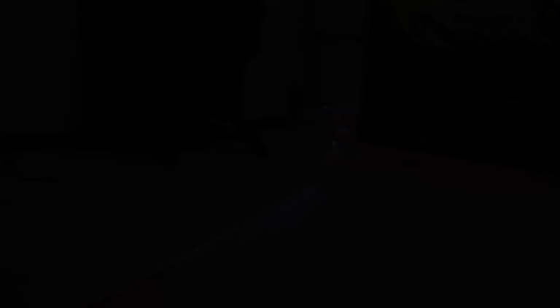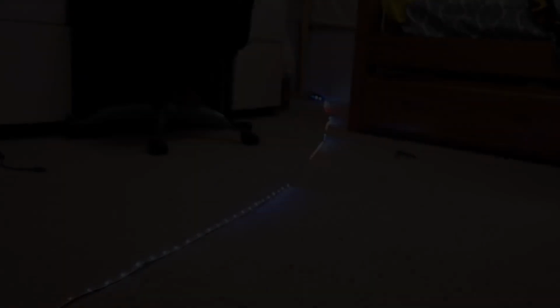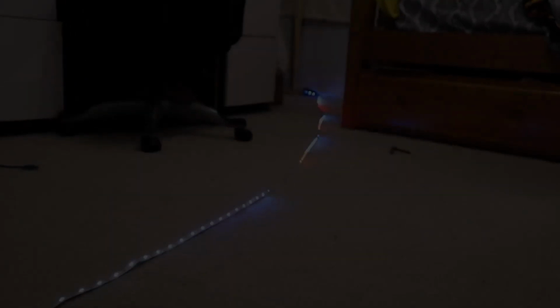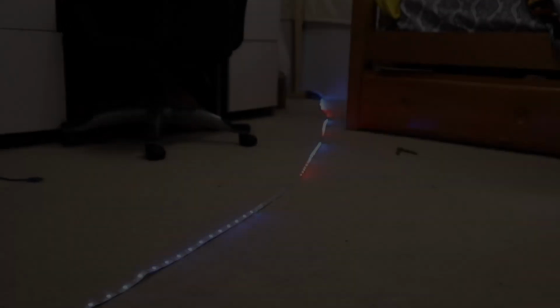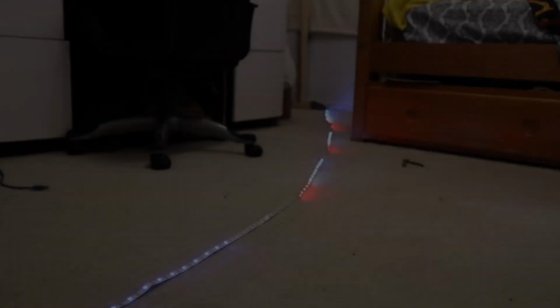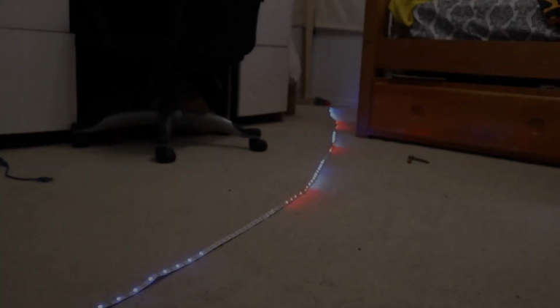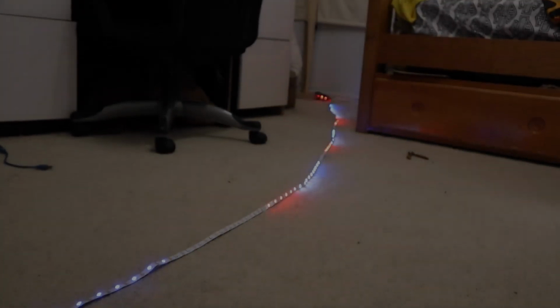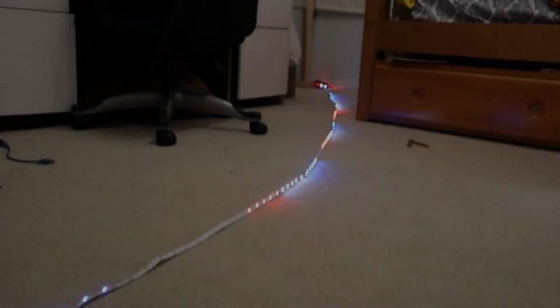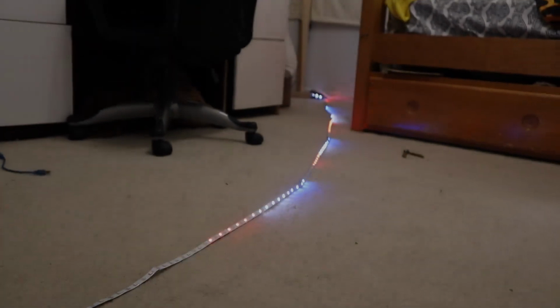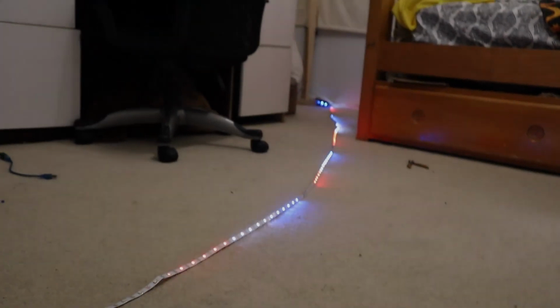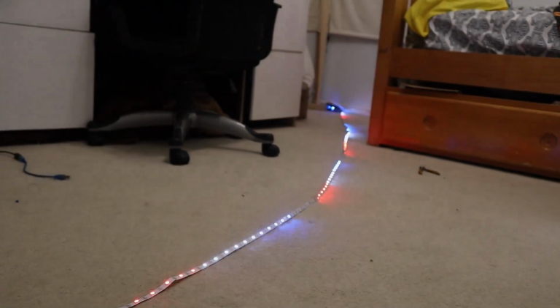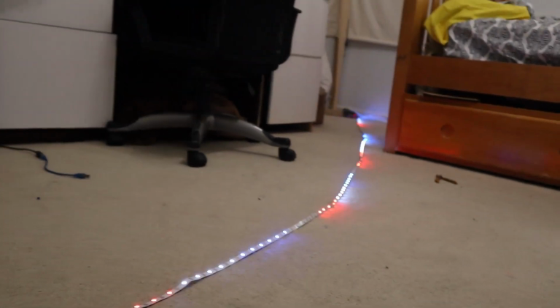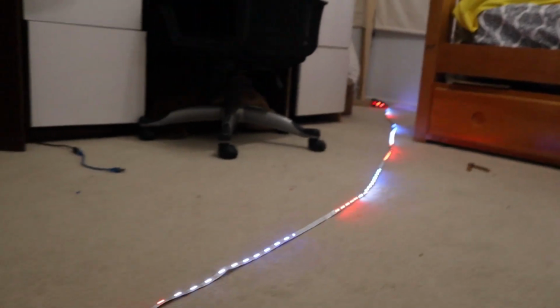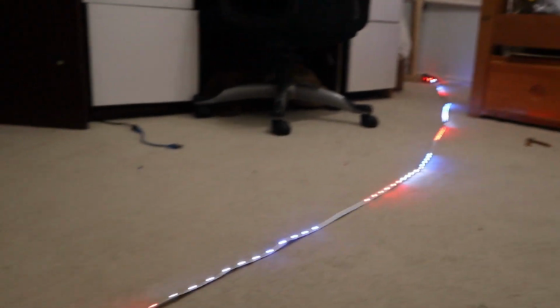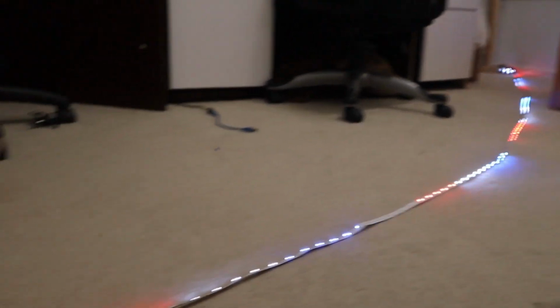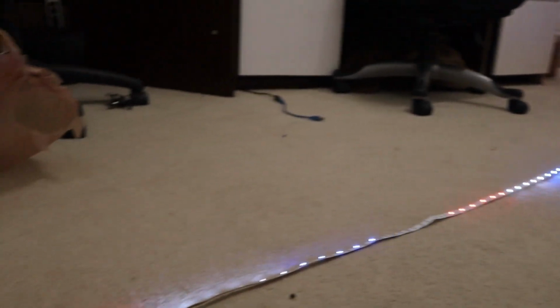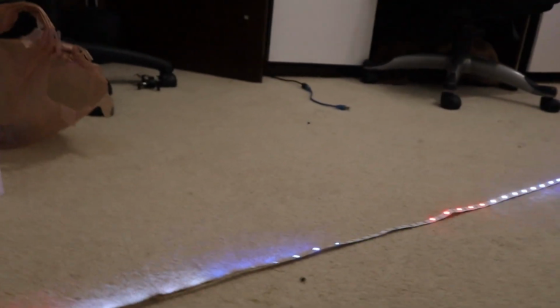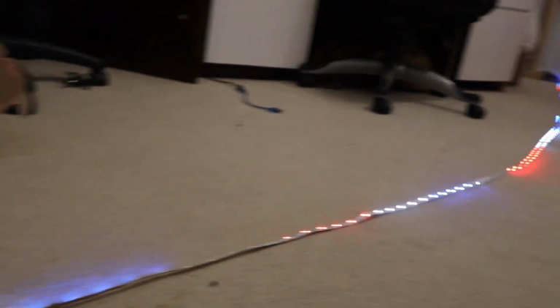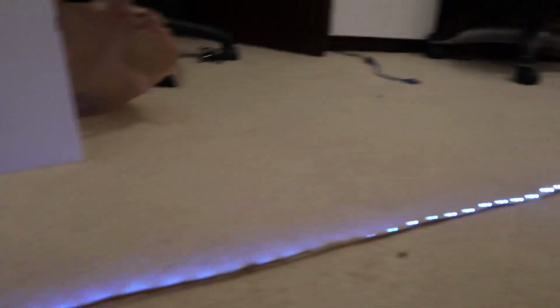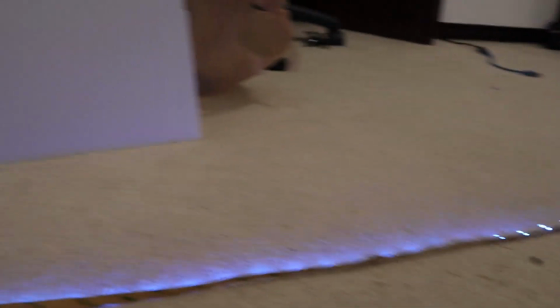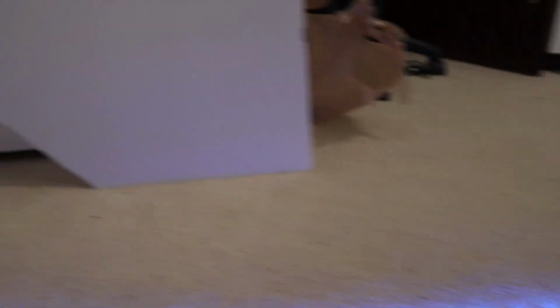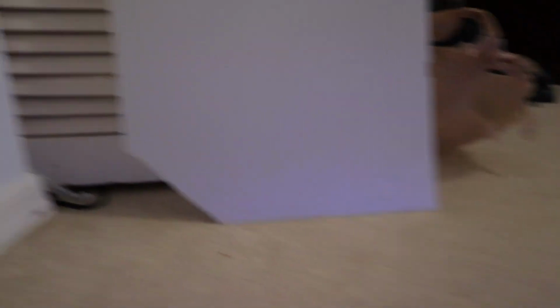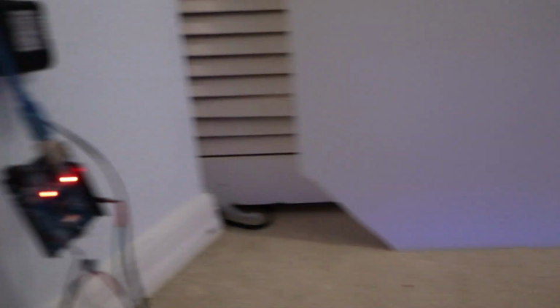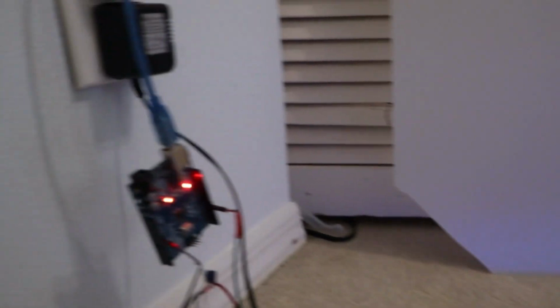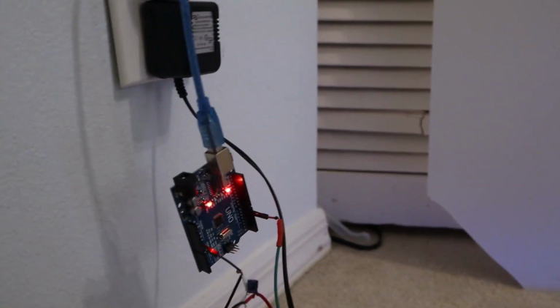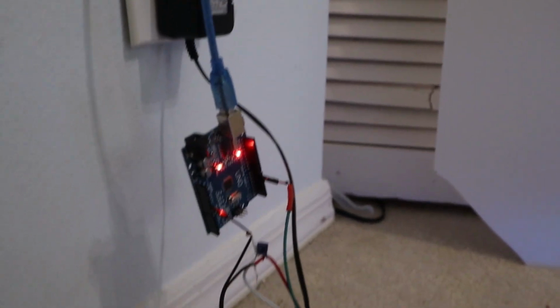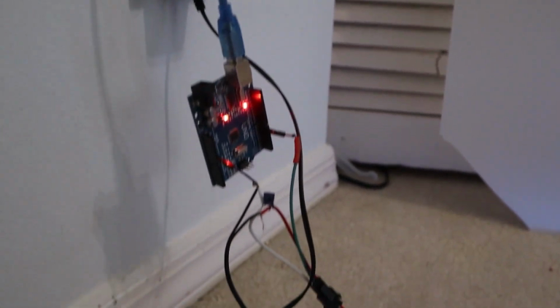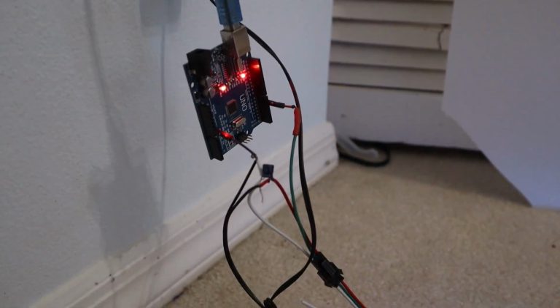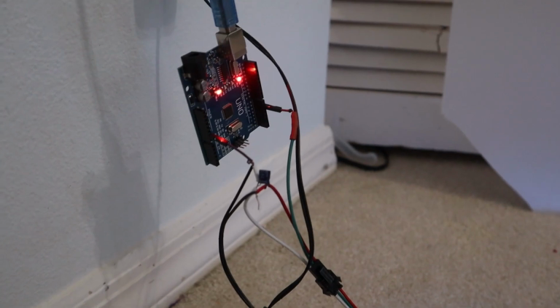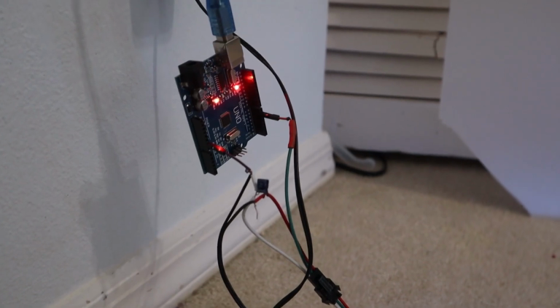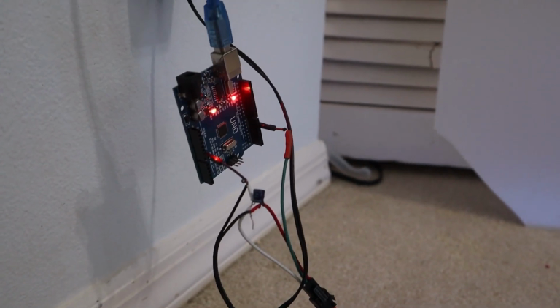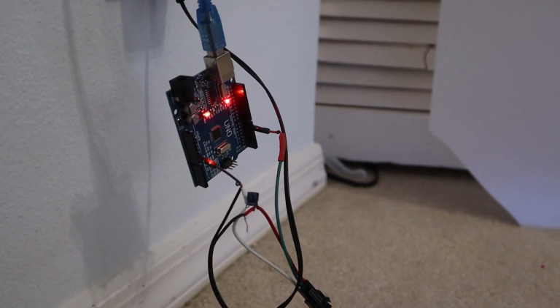Yes, it finally works! I should probably turn this off before this catches fire.